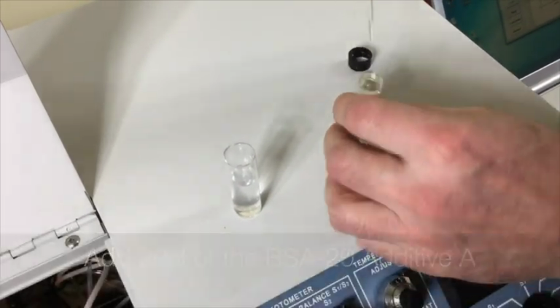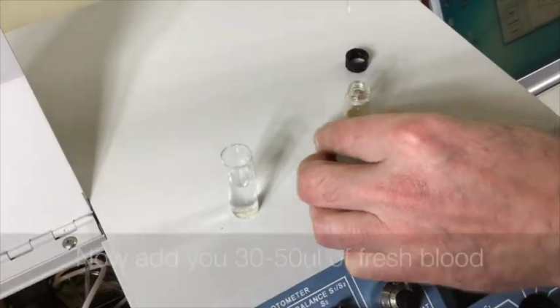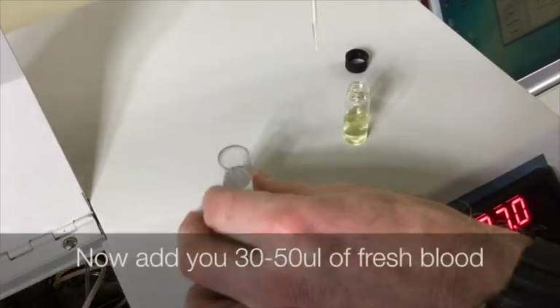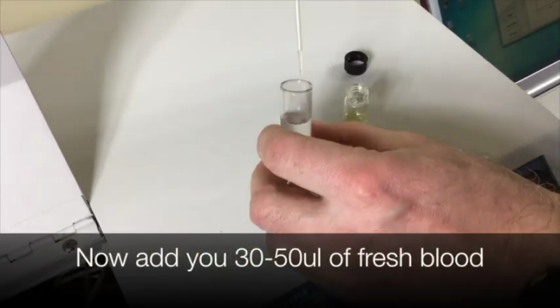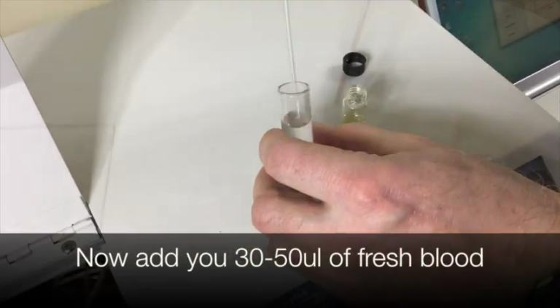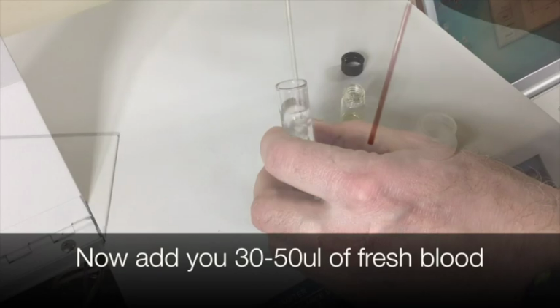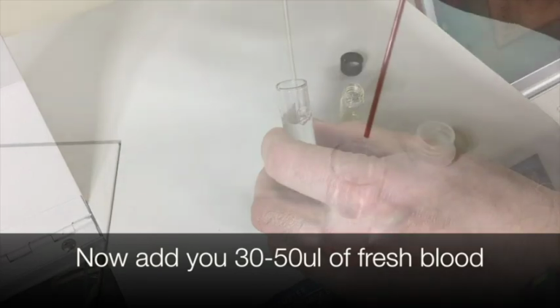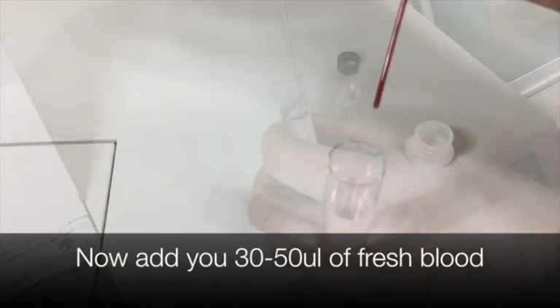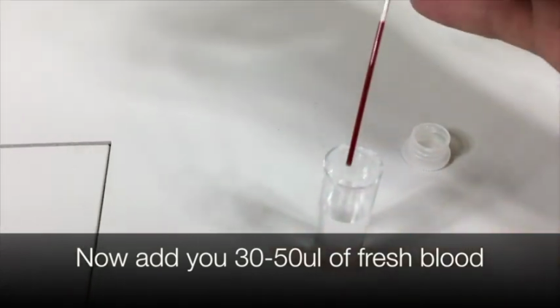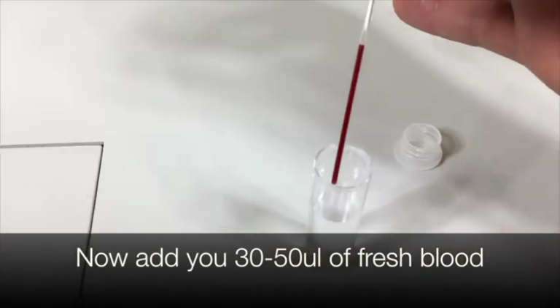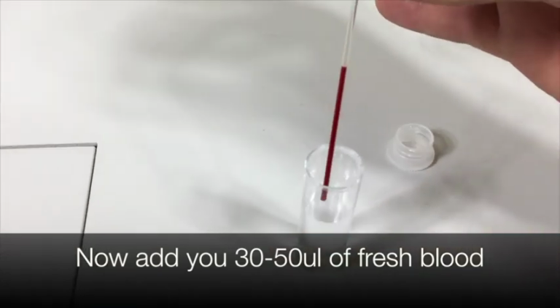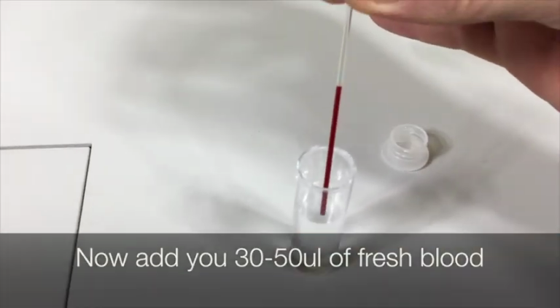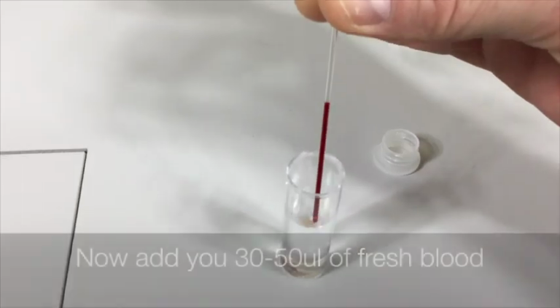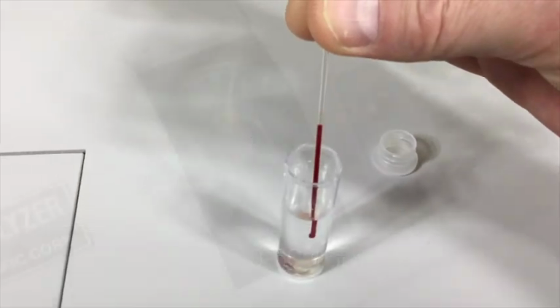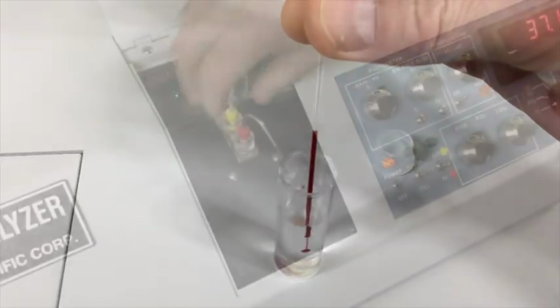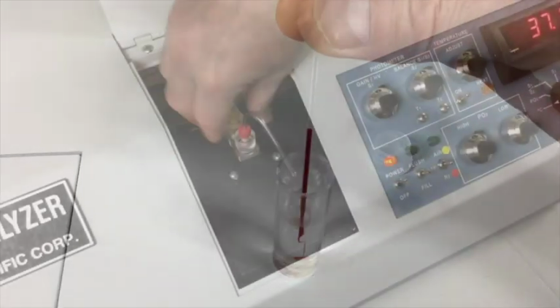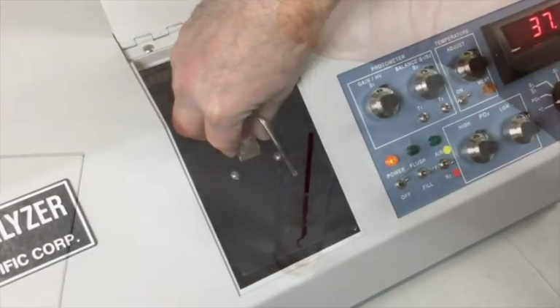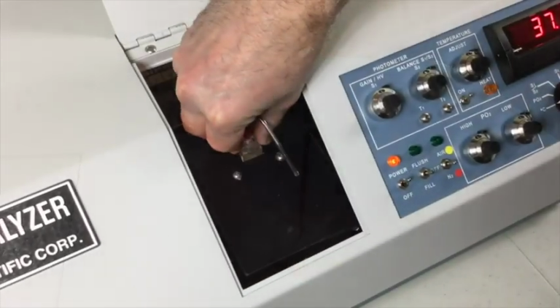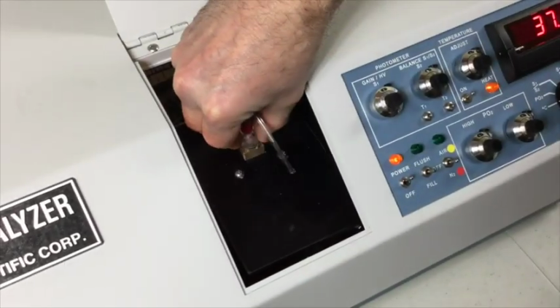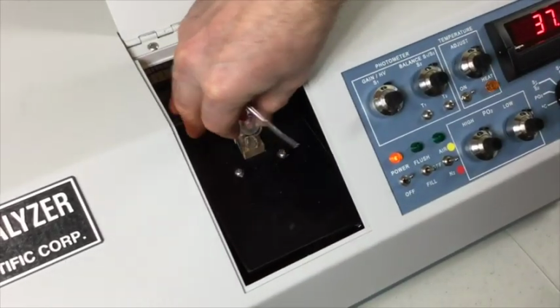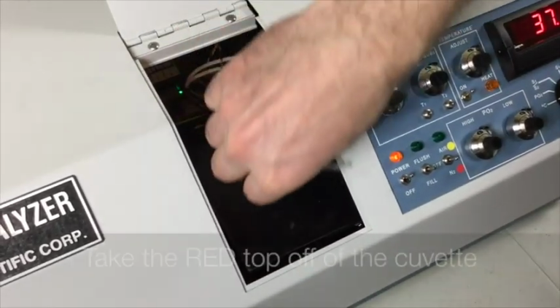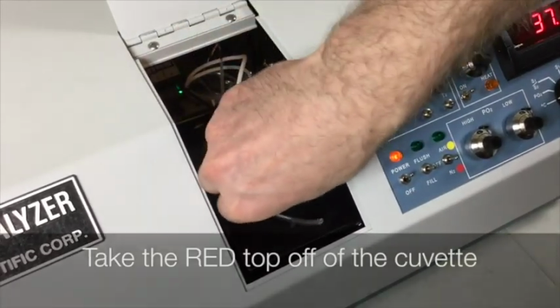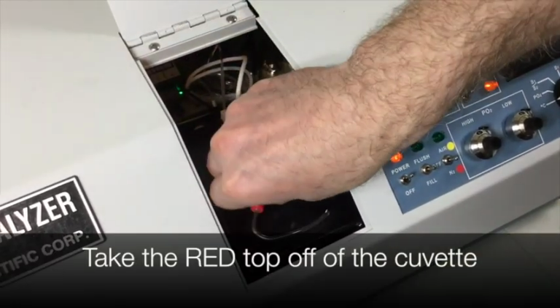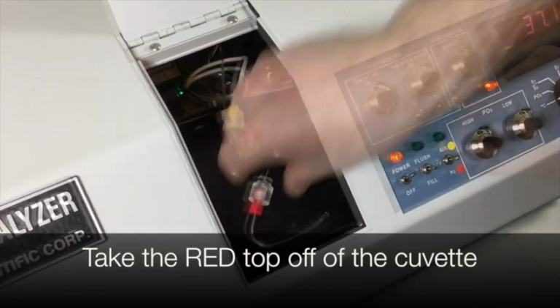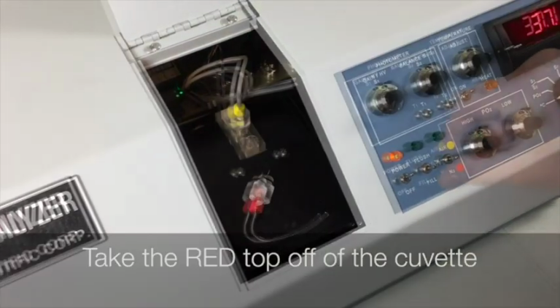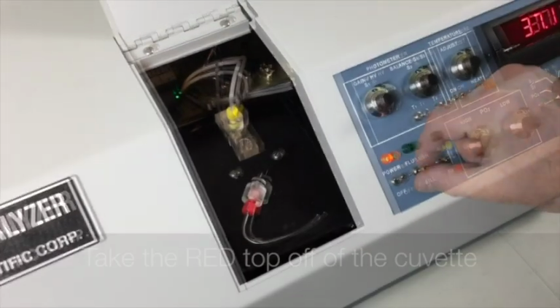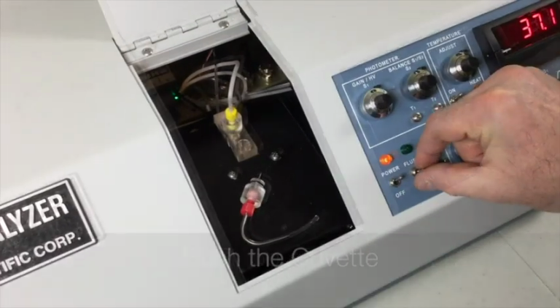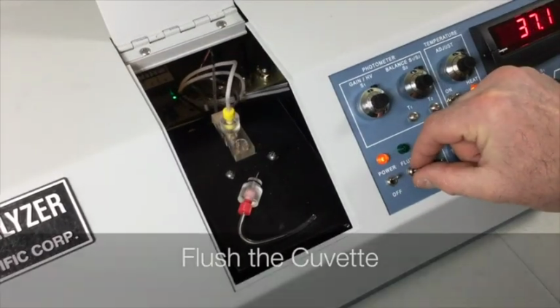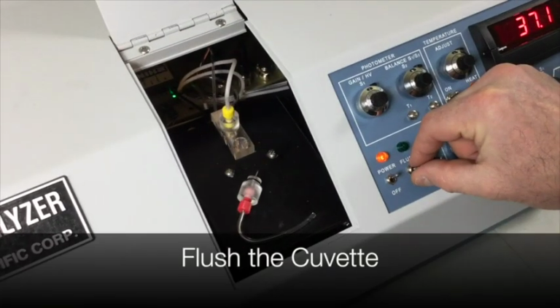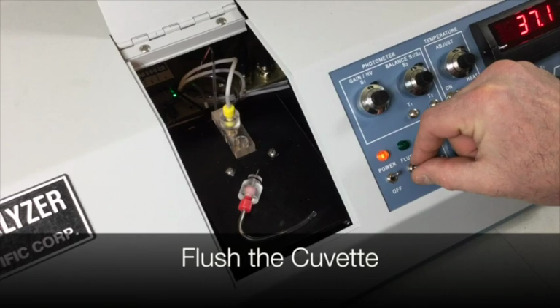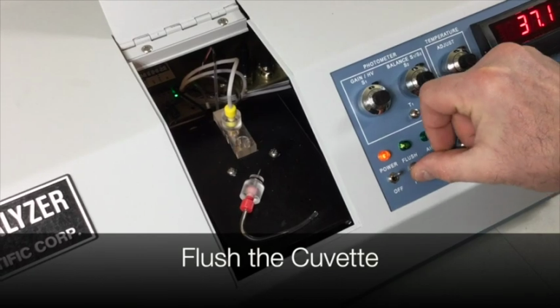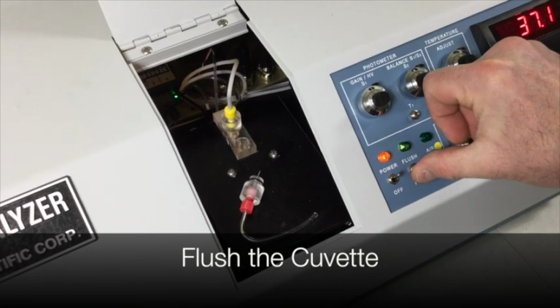Now add 30 to 50 microliters of freshly drawn blood. Take the red top off of the cuvette and then thoroughly flush the cuvette.